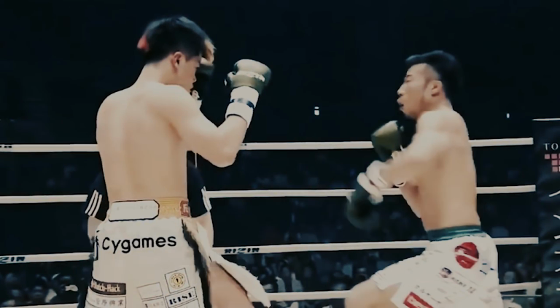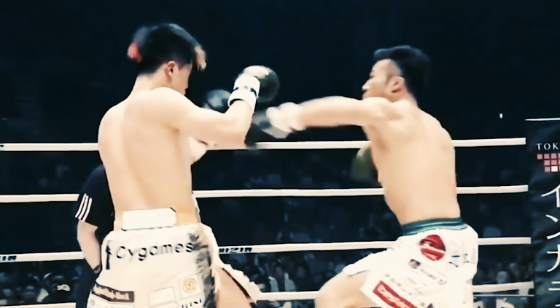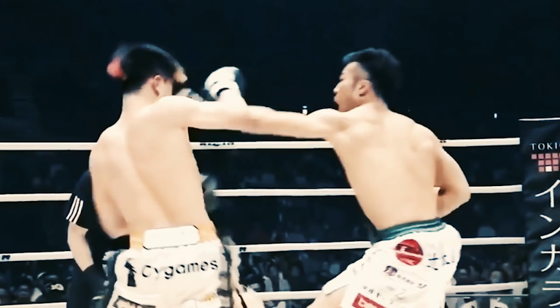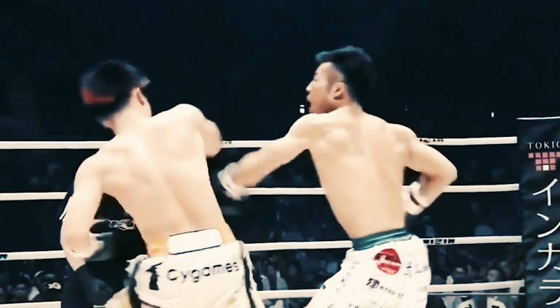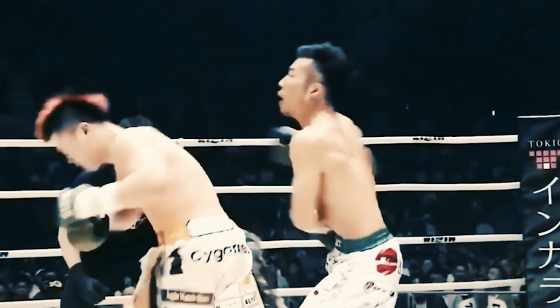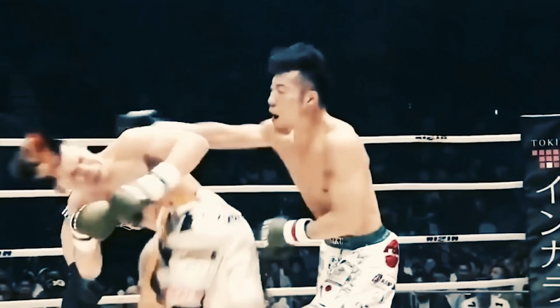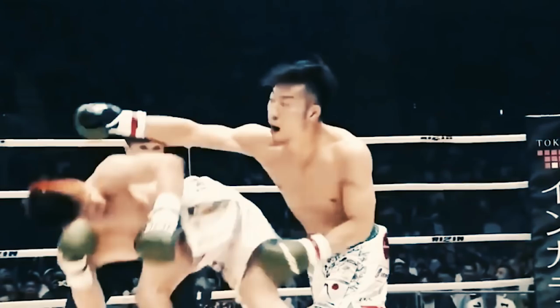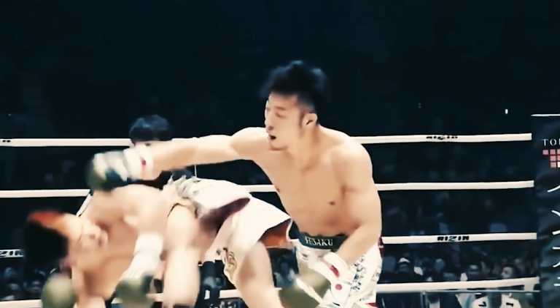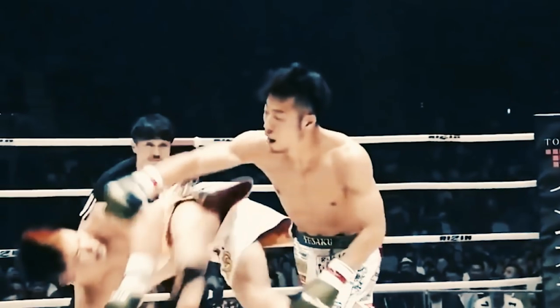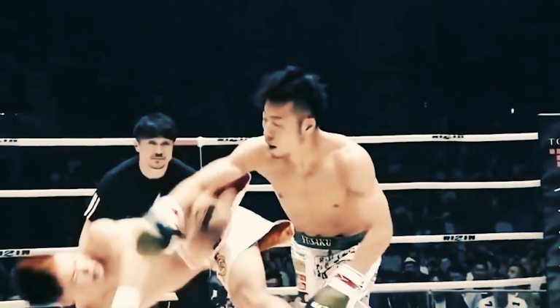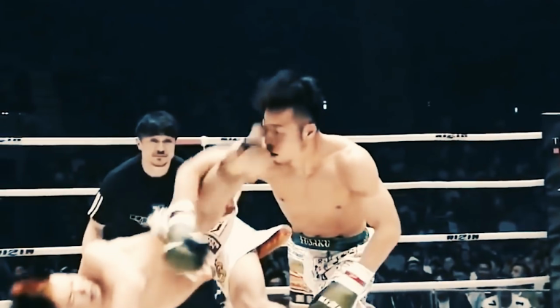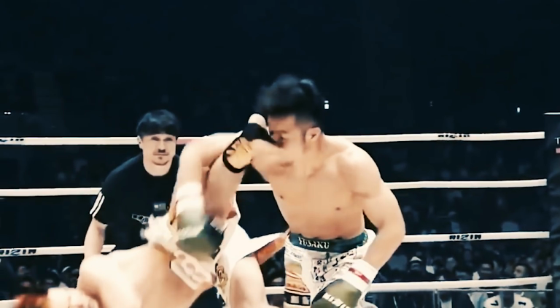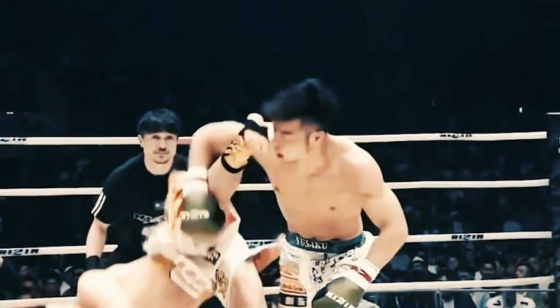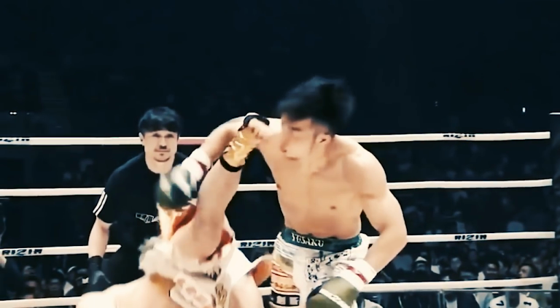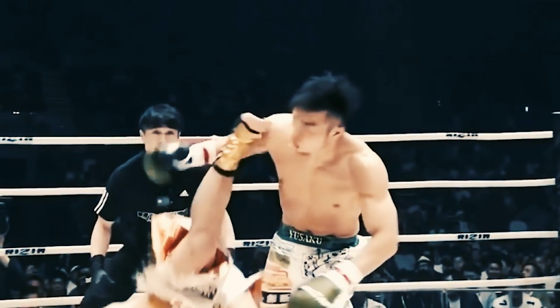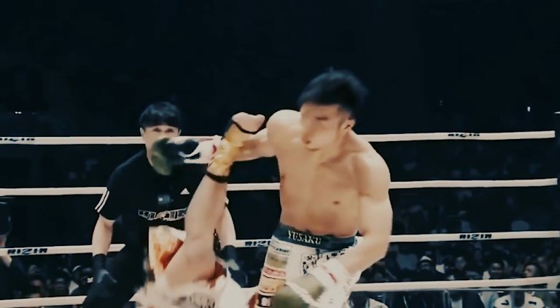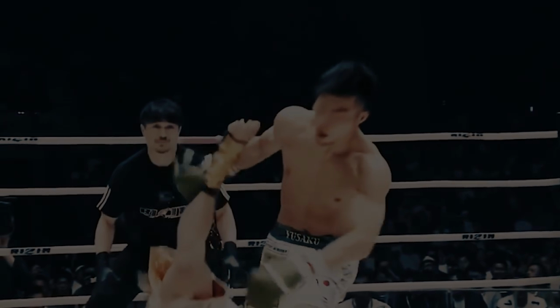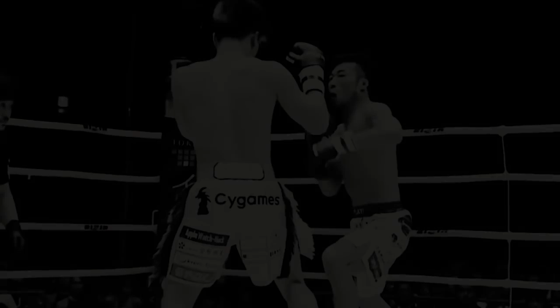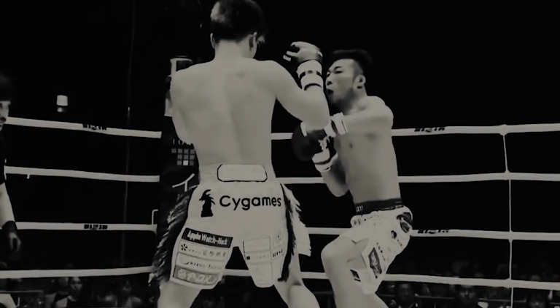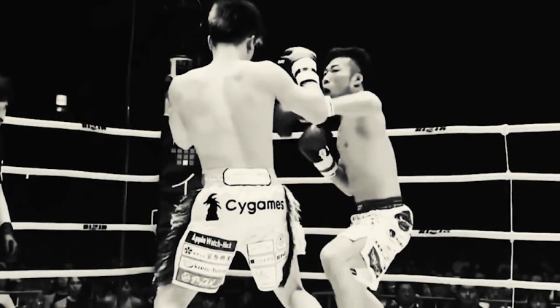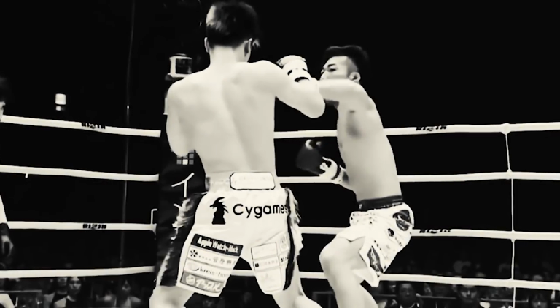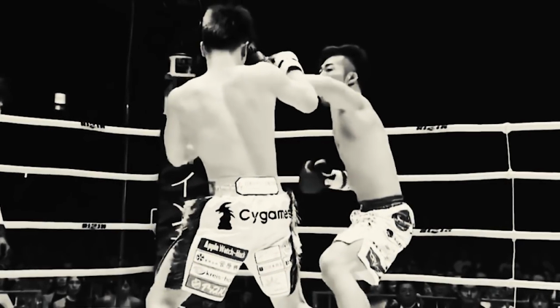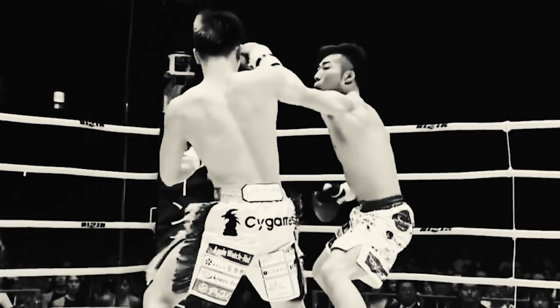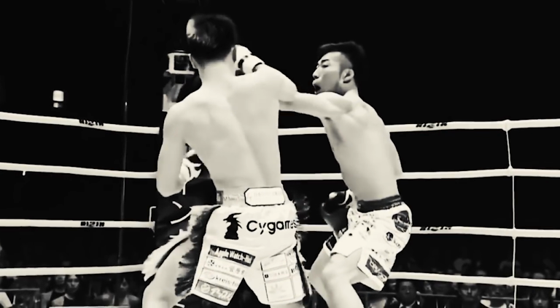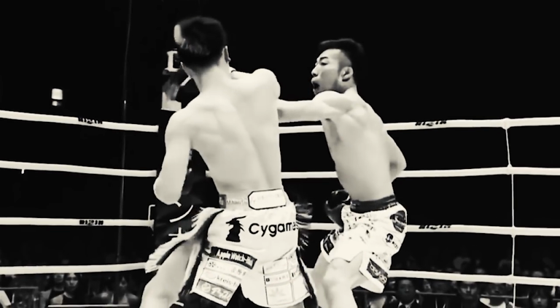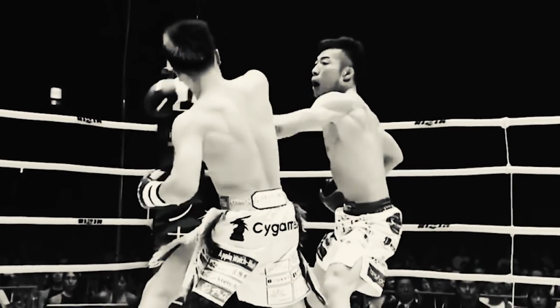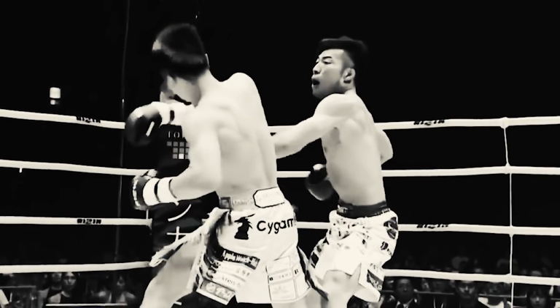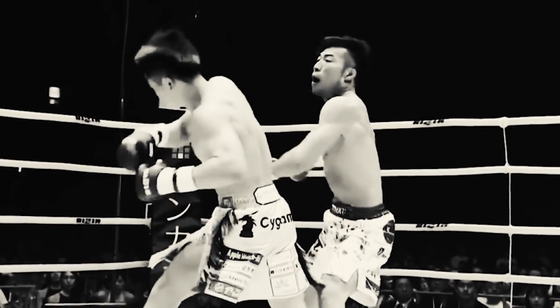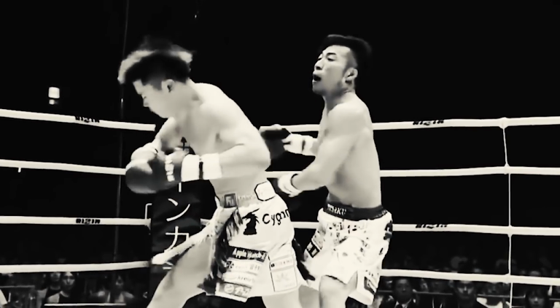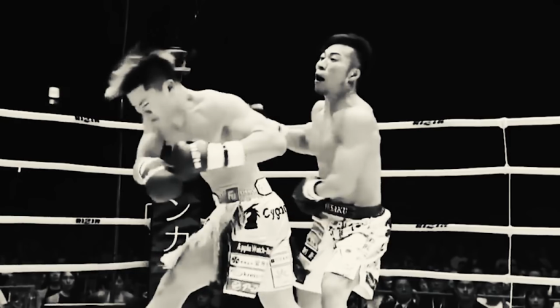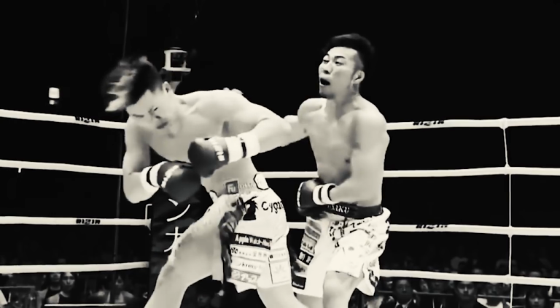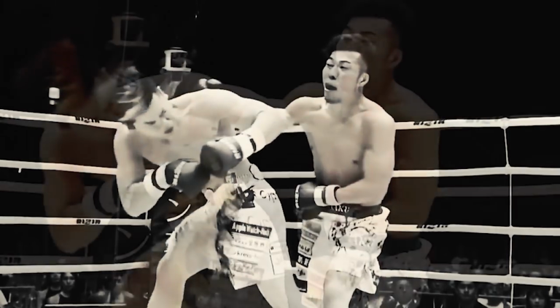Thus, the Kyokushin practitioner successfully highlights the difference in skill whilst successfully adding more clips to his highlight reel.